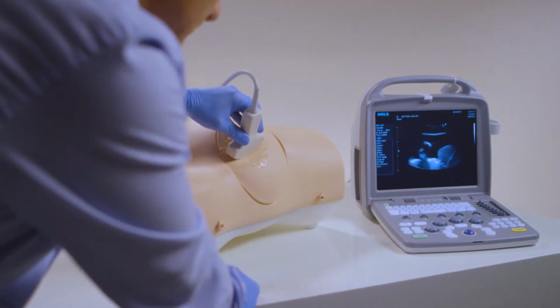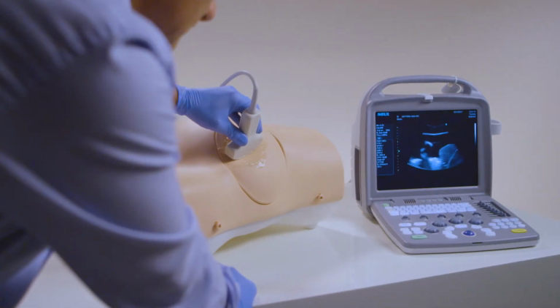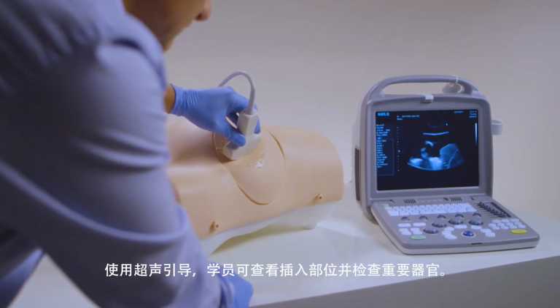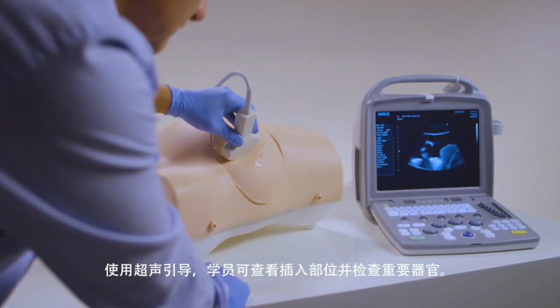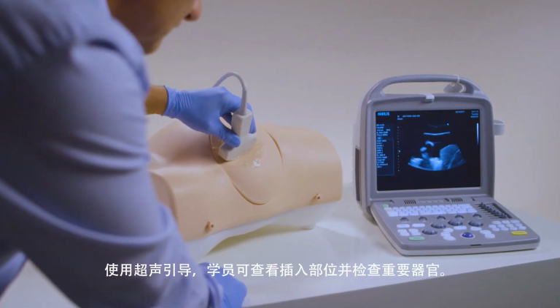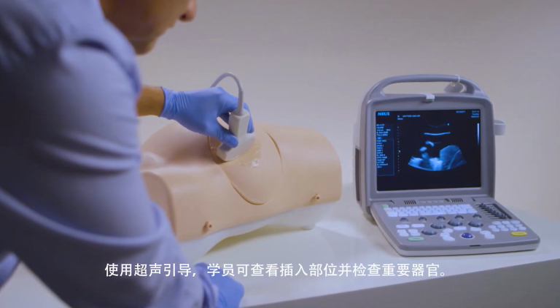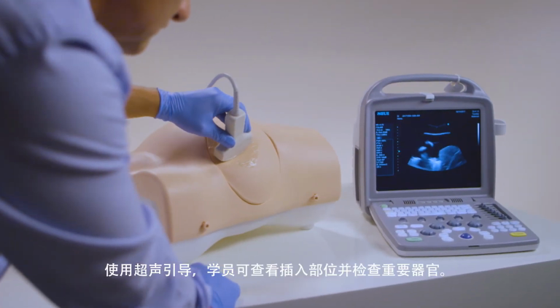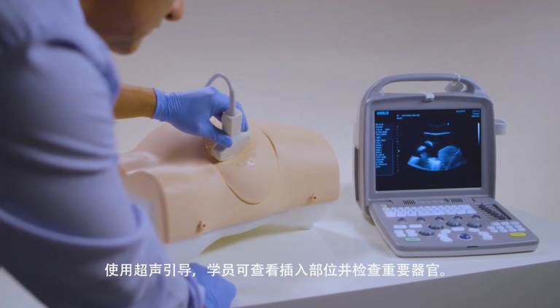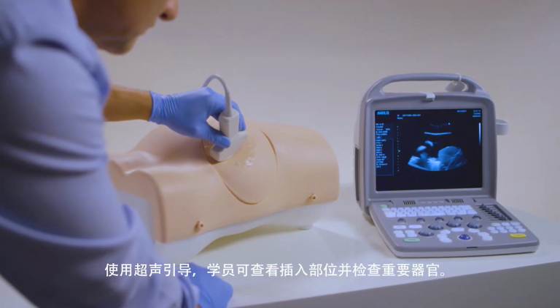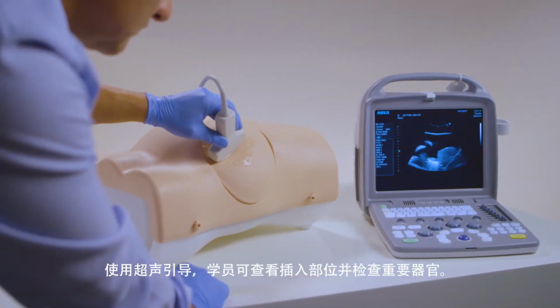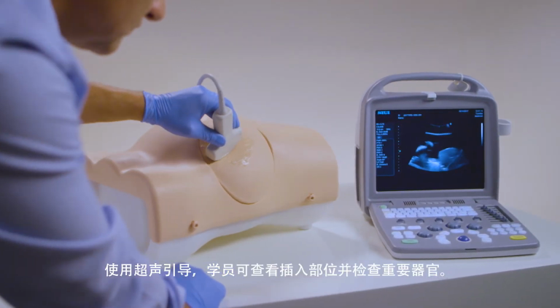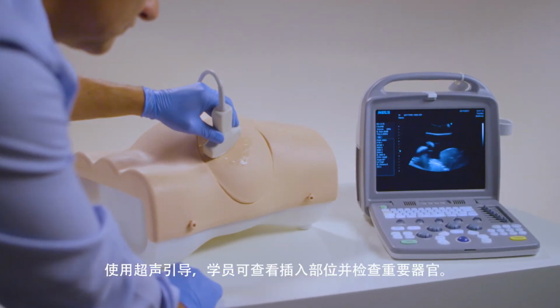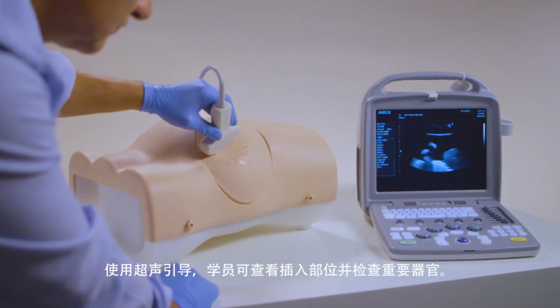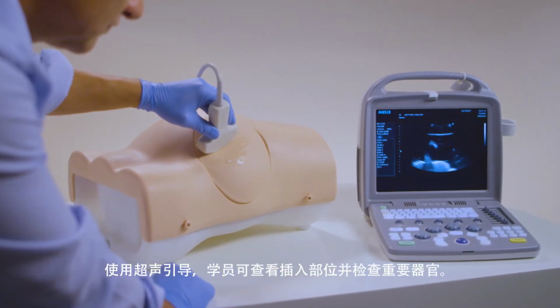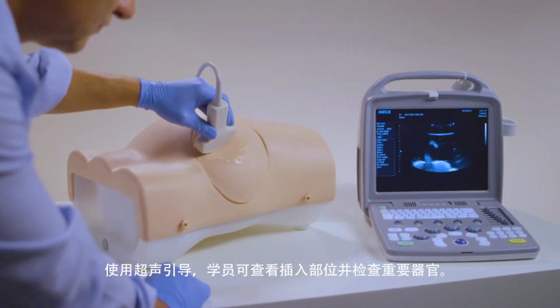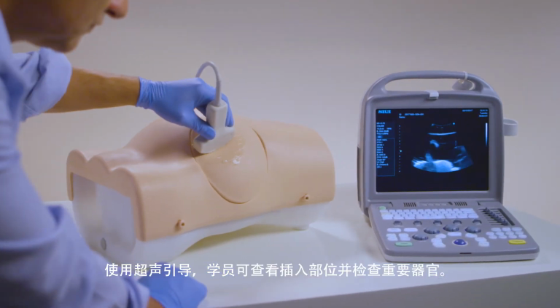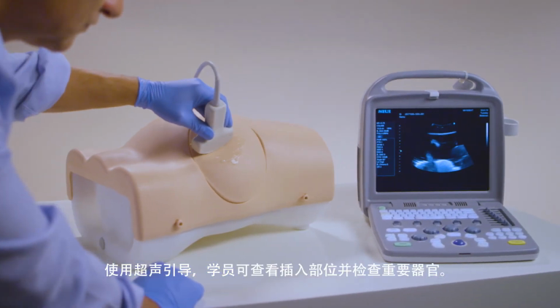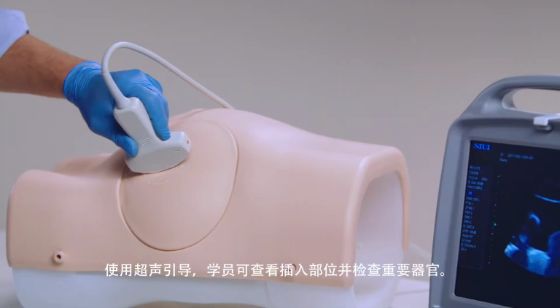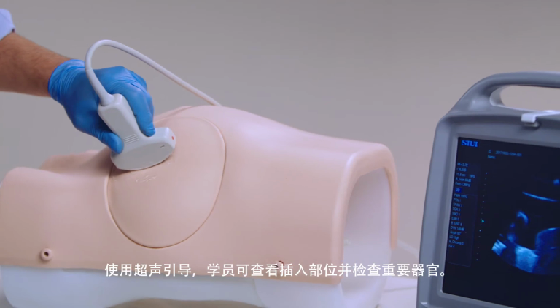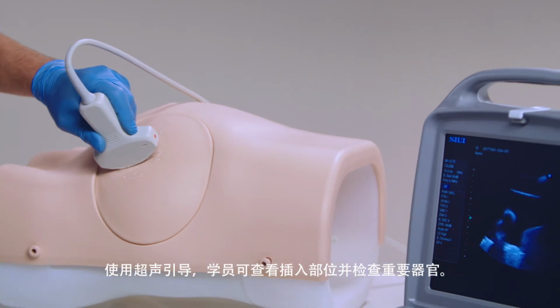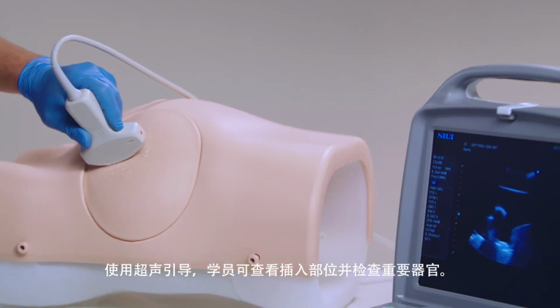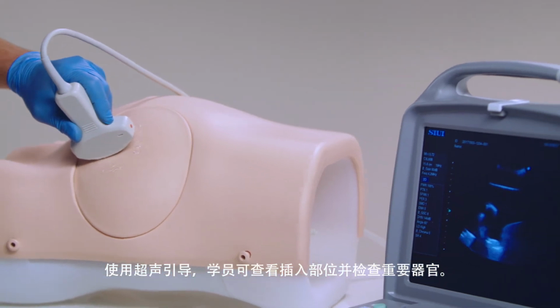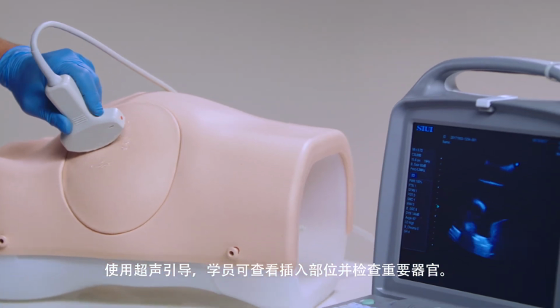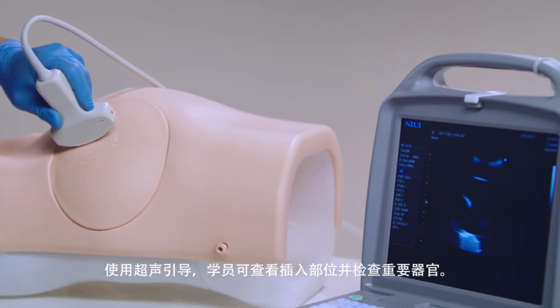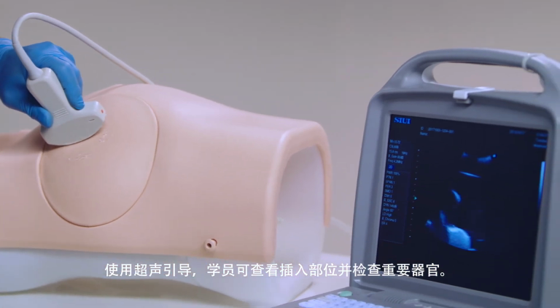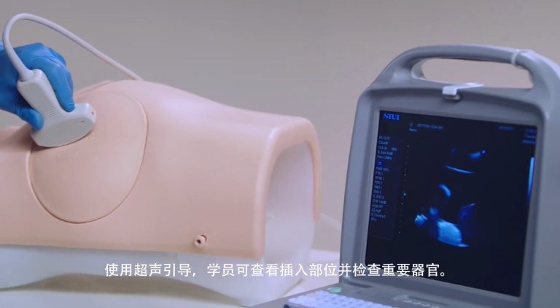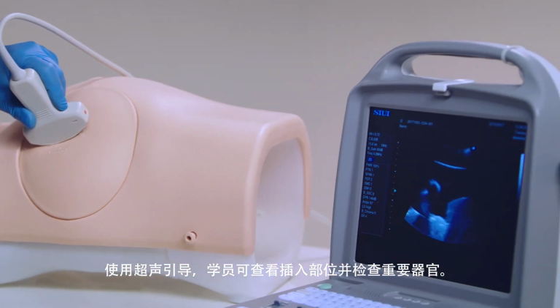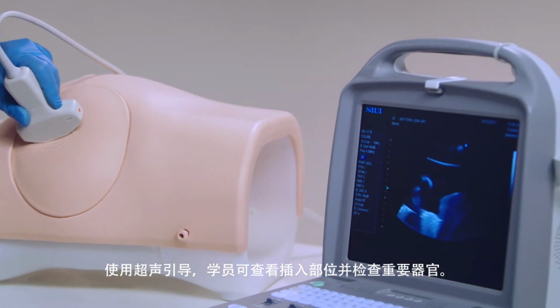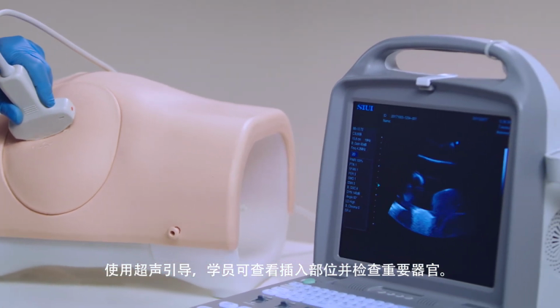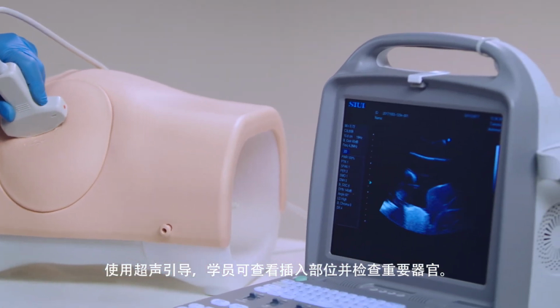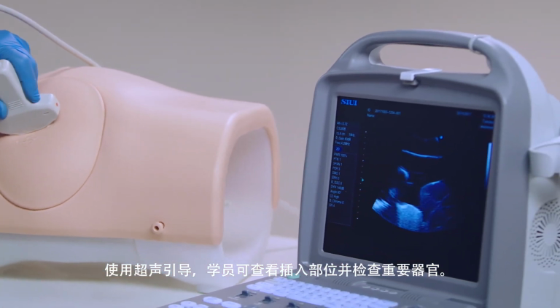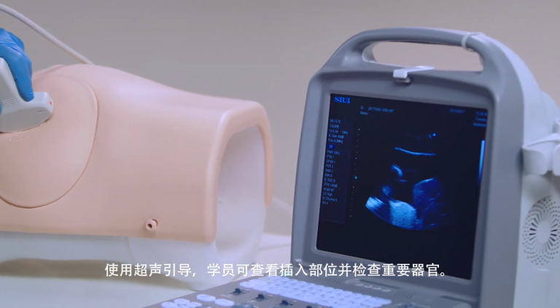Using ultrasound guidance, trainees can visualize the insertion site and check for vital organs beneath.